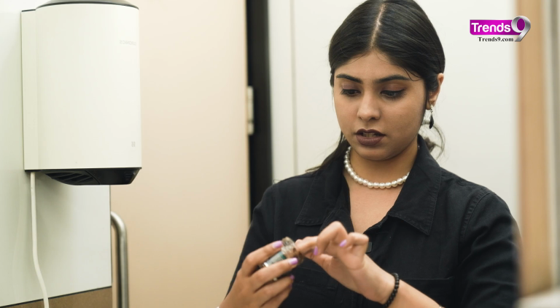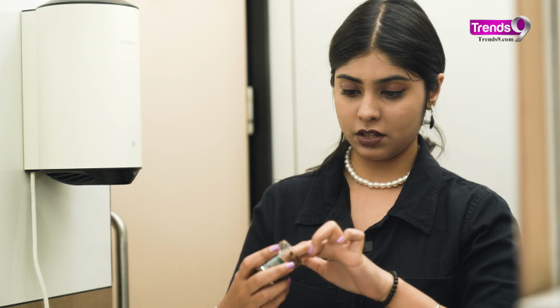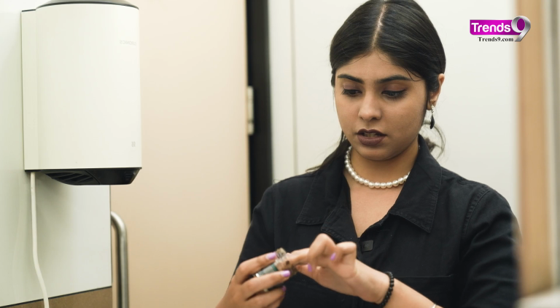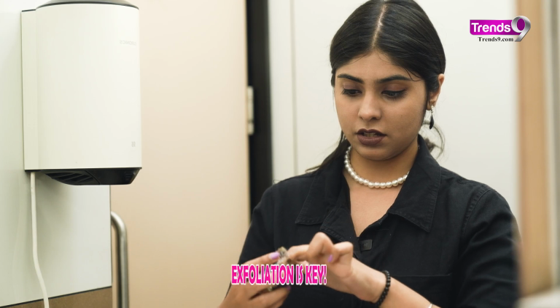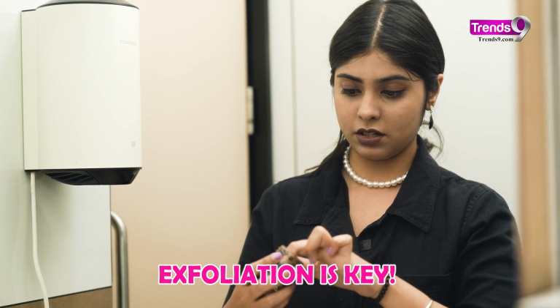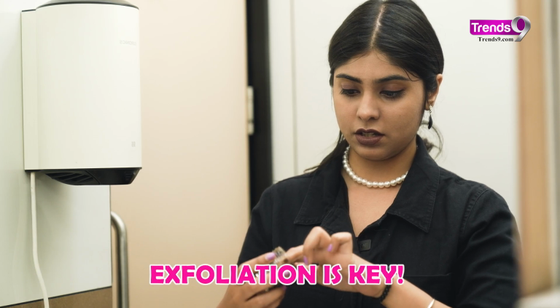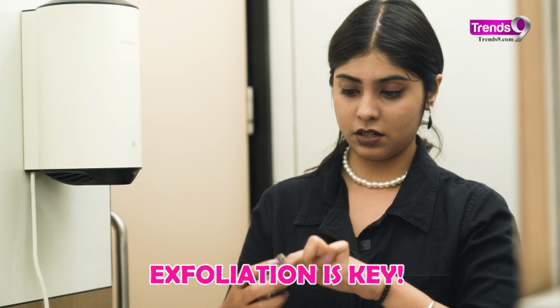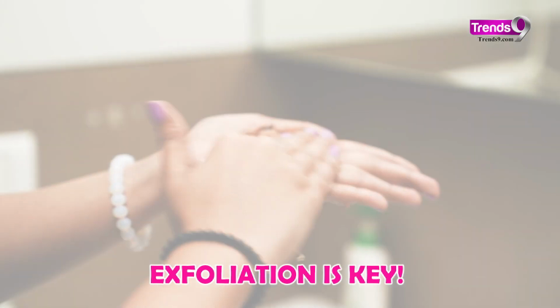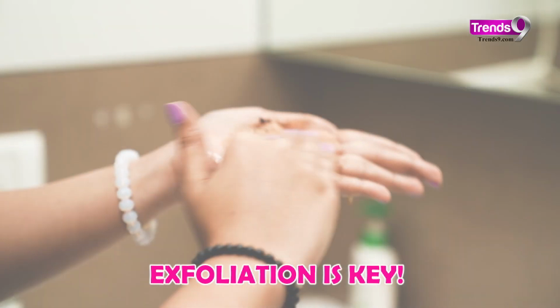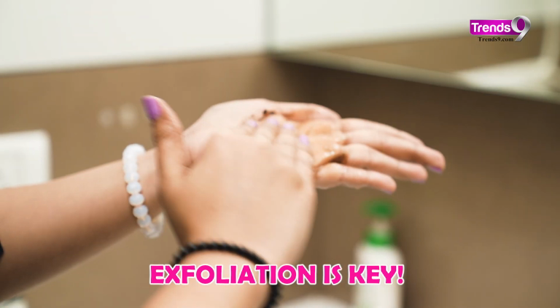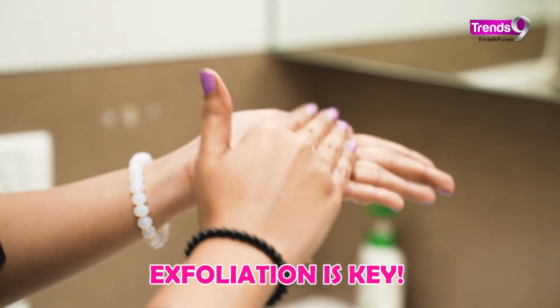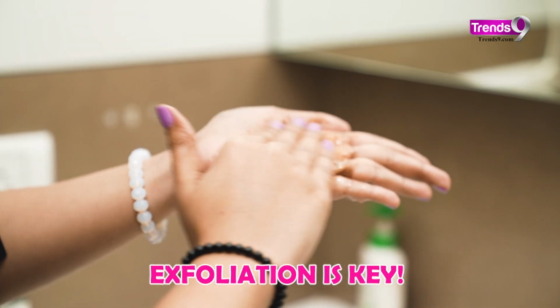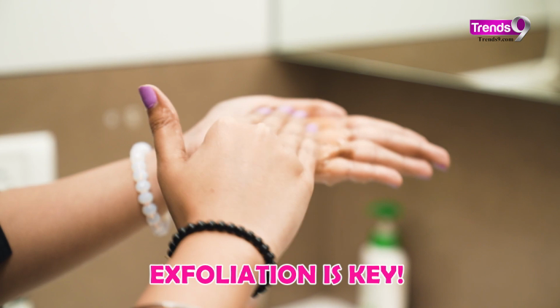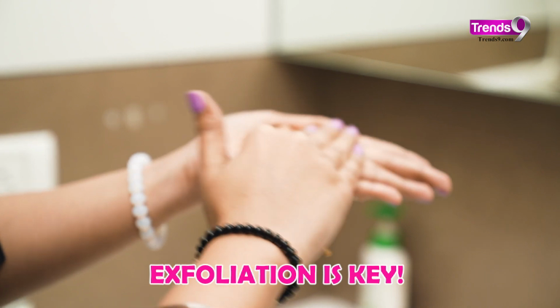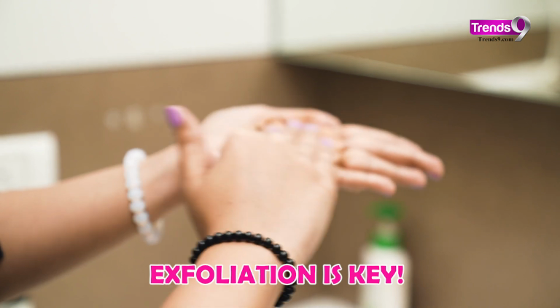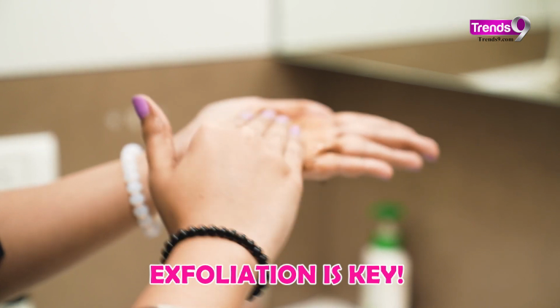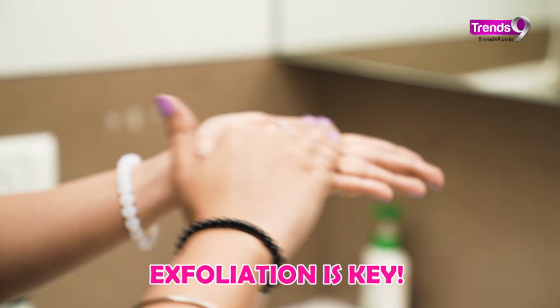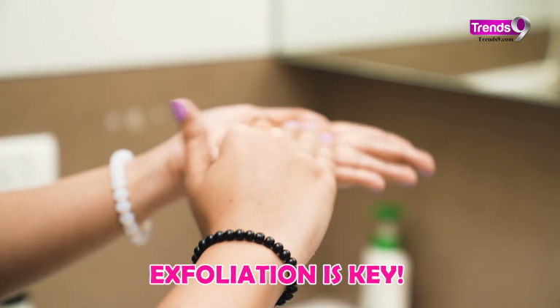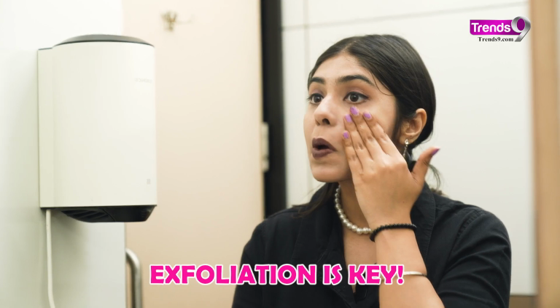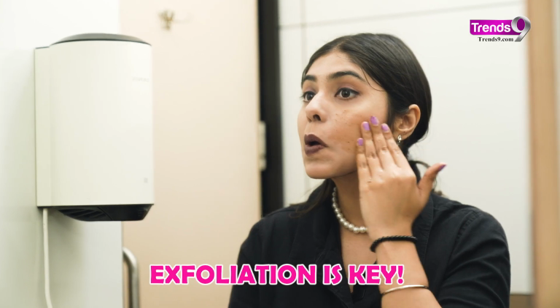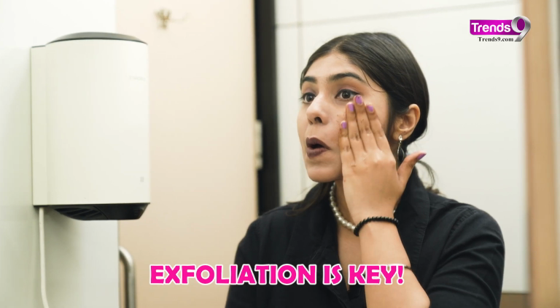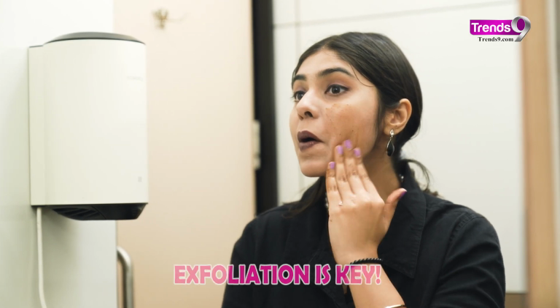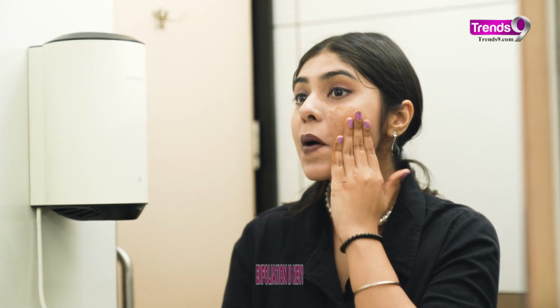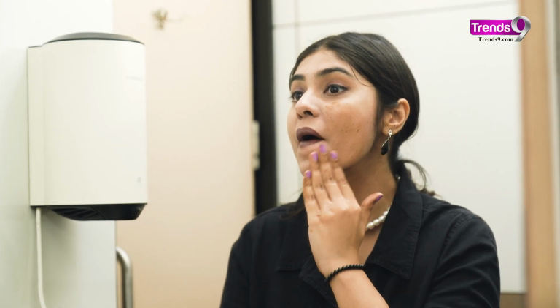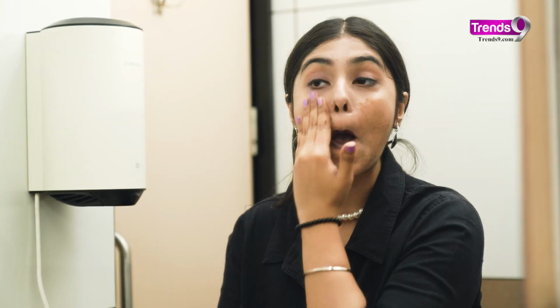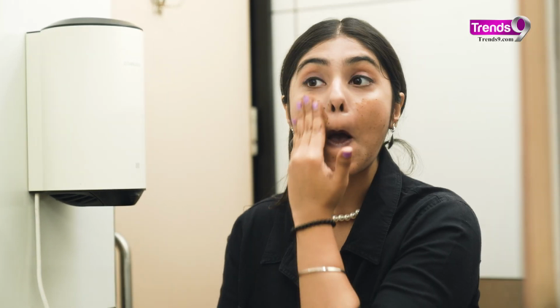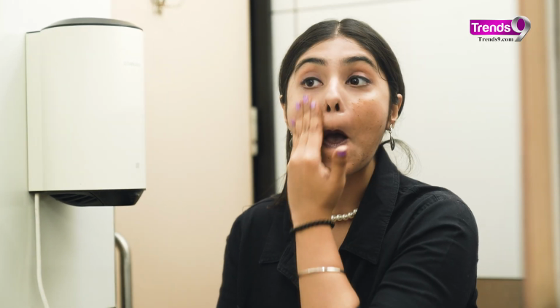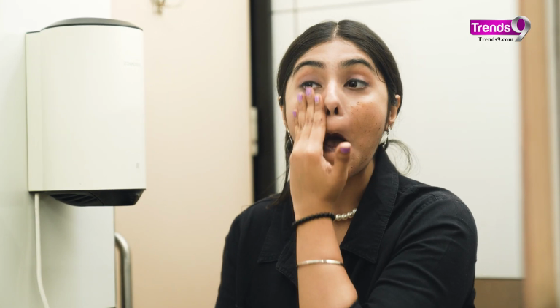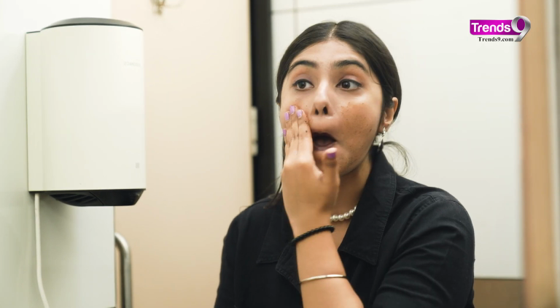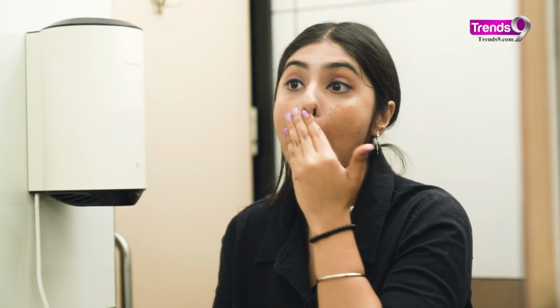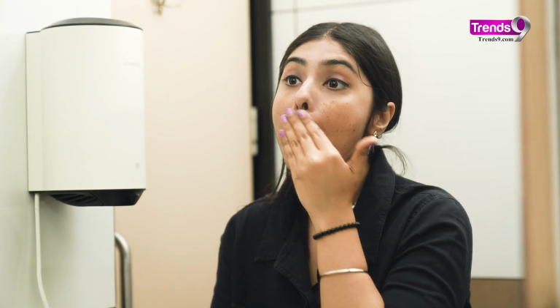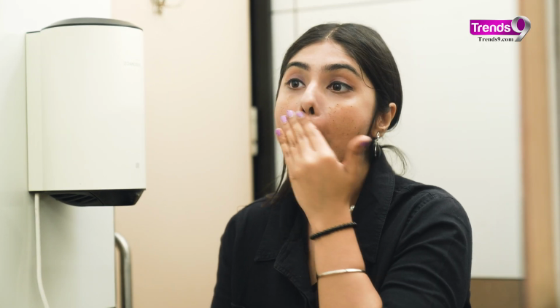Exfoliation is key. Get rid of dead skin cells with a gentle exfoliator to reveal smooth, radiant skin.